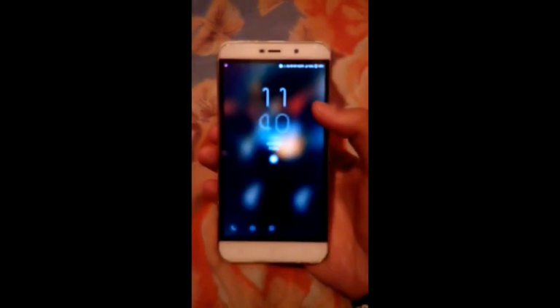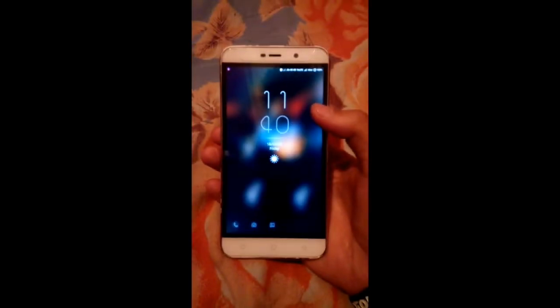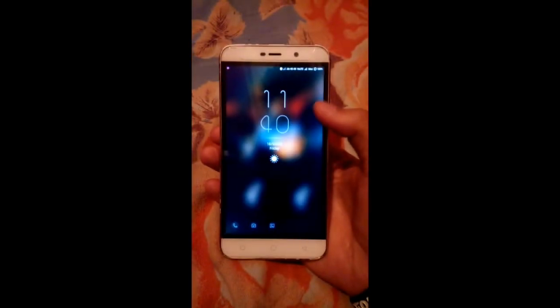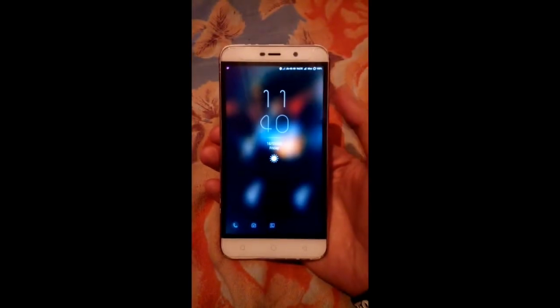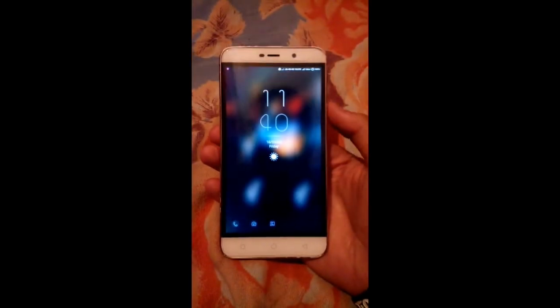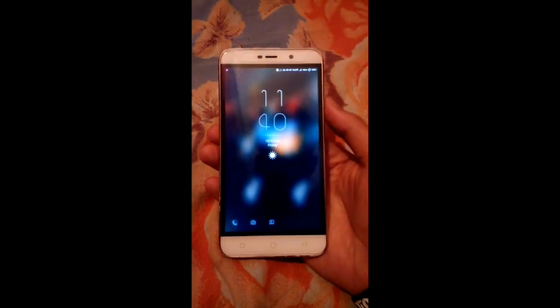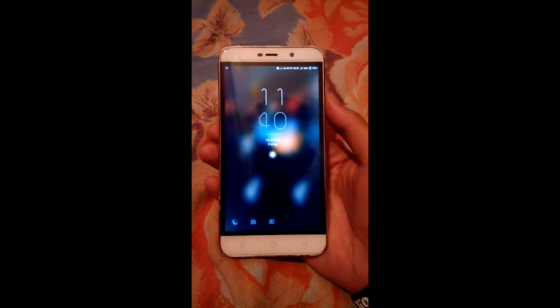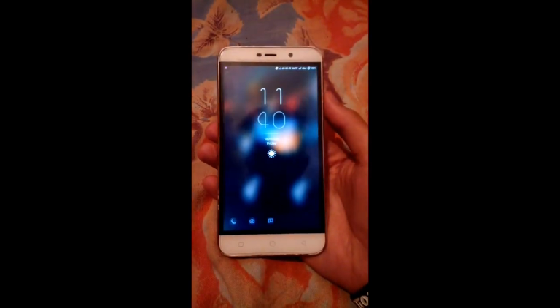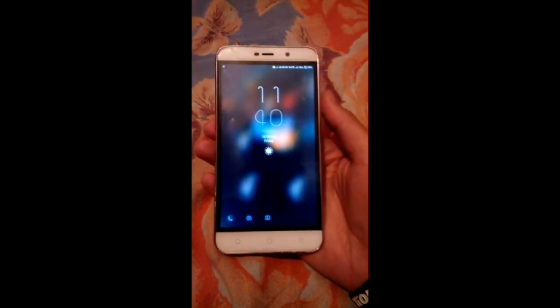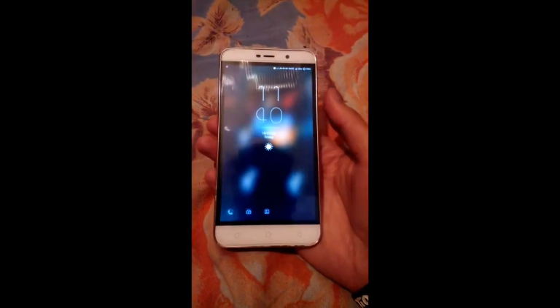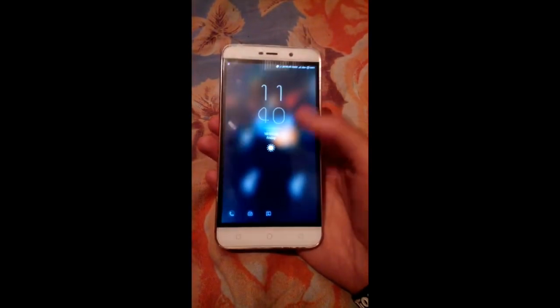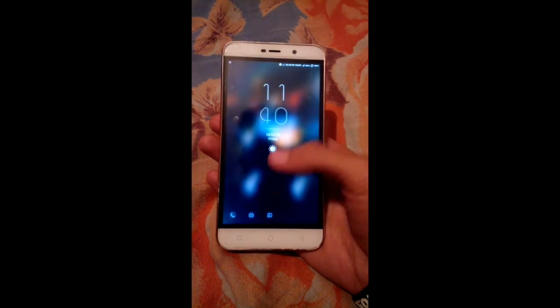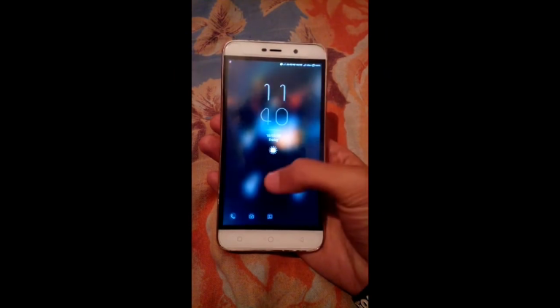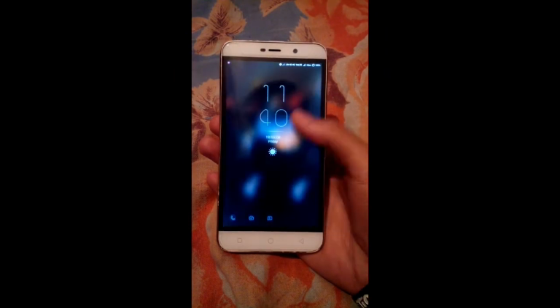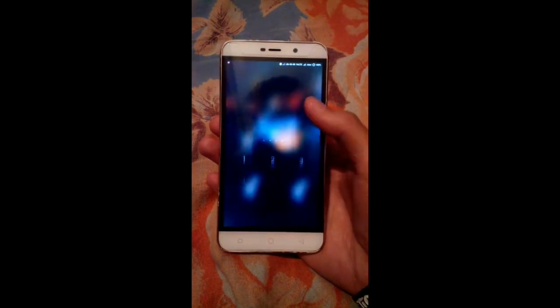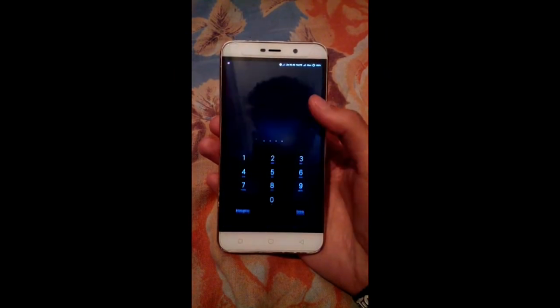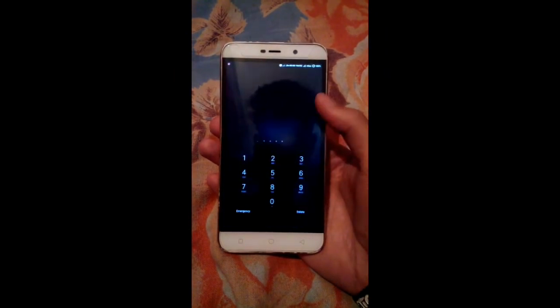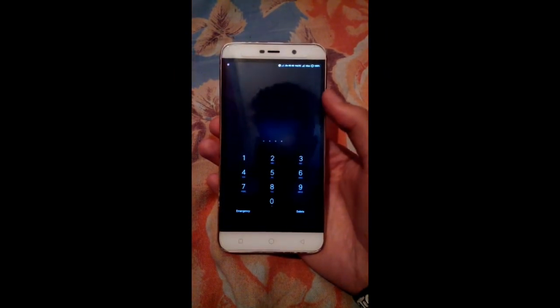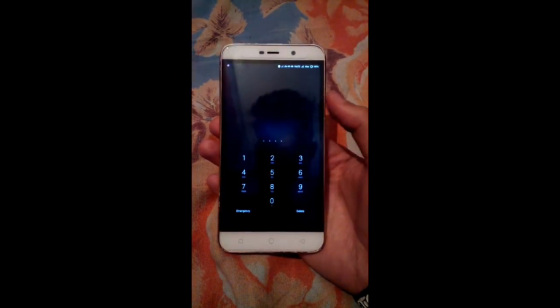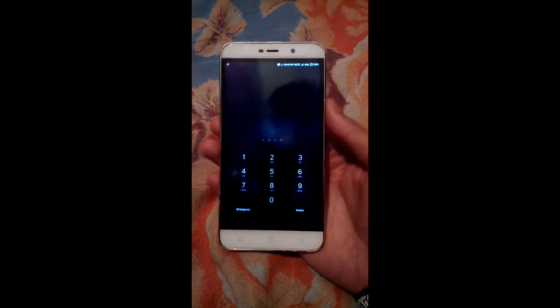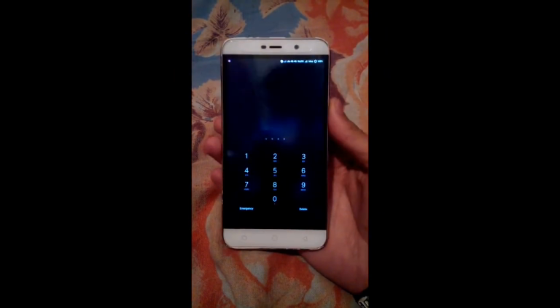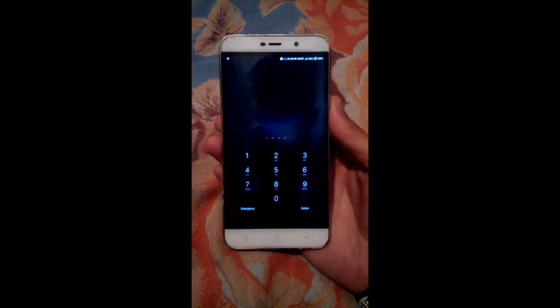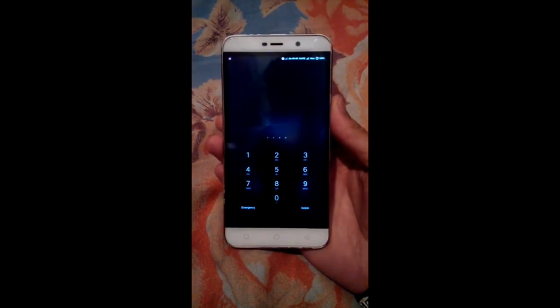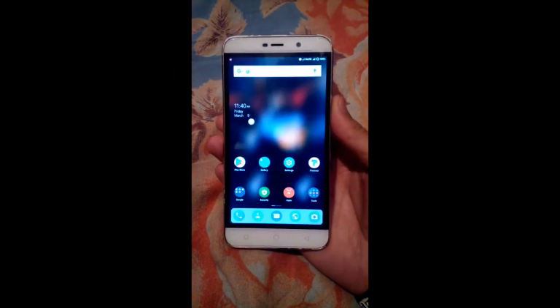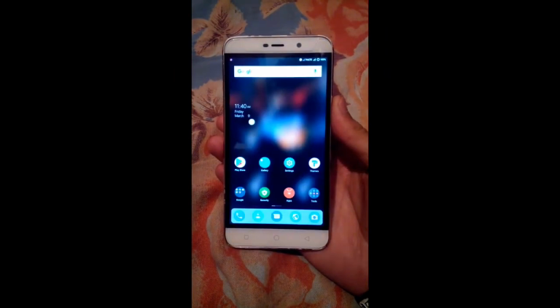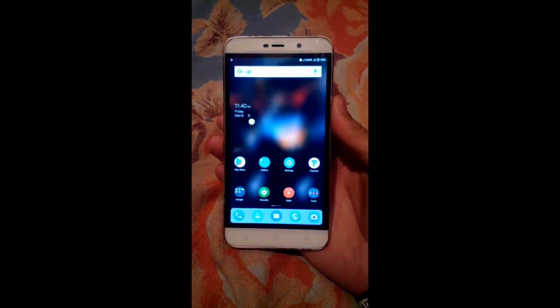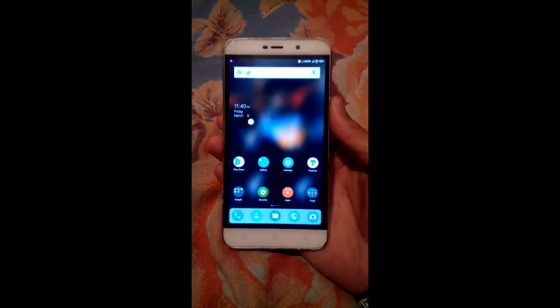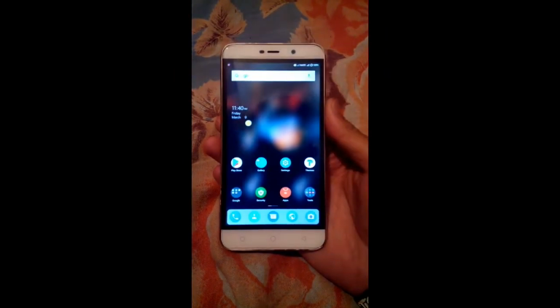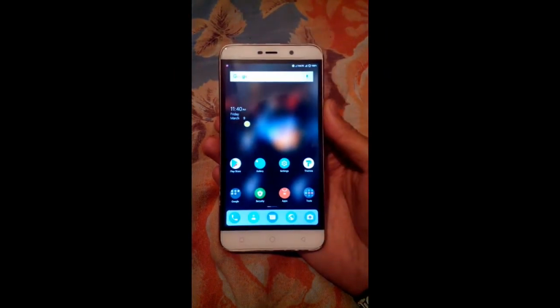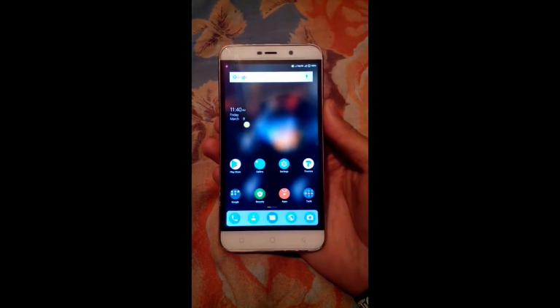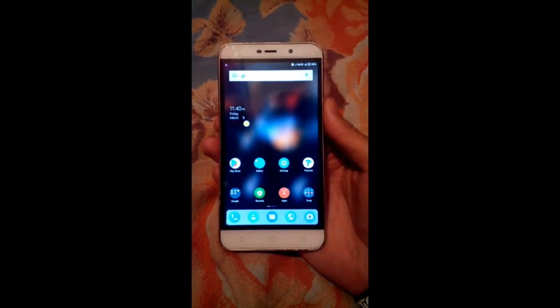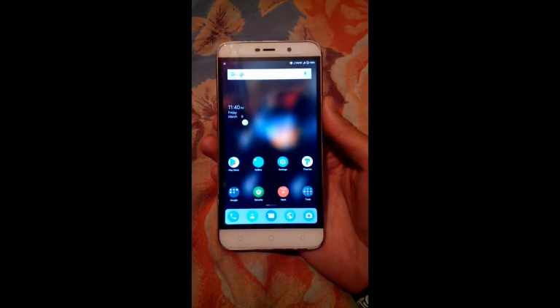Hello everyone and welcome back to Varelbanda. My name is Ali Shavis Khan and I am again back with another custom ROM review for Coolpad Note 3 Lite.